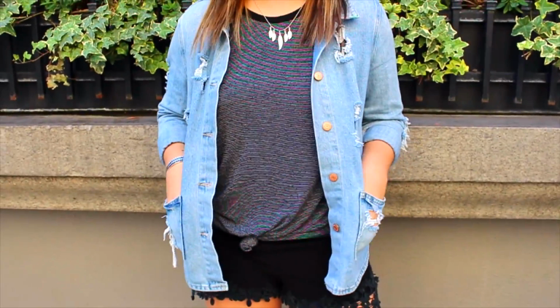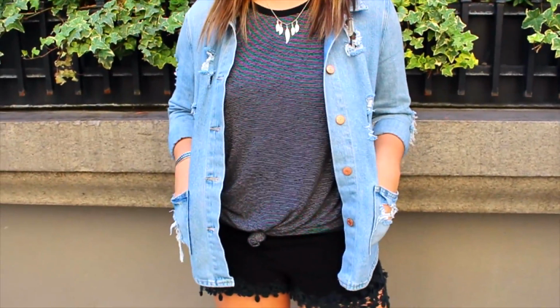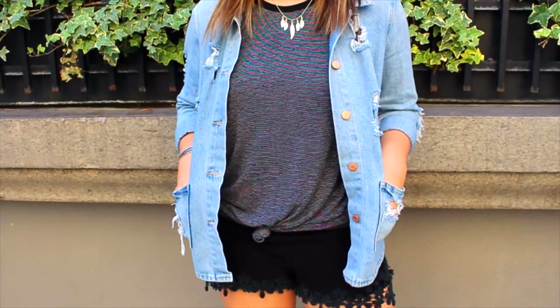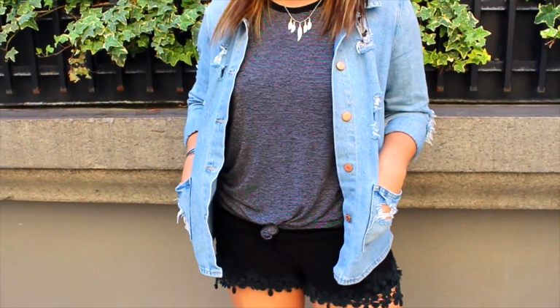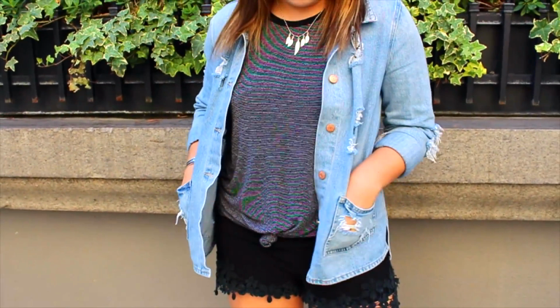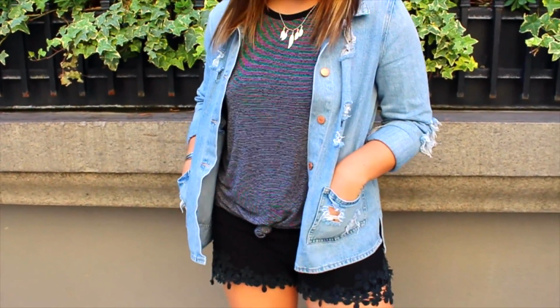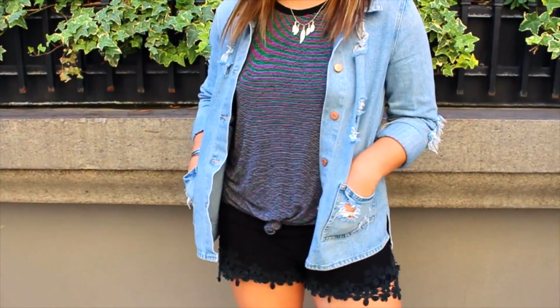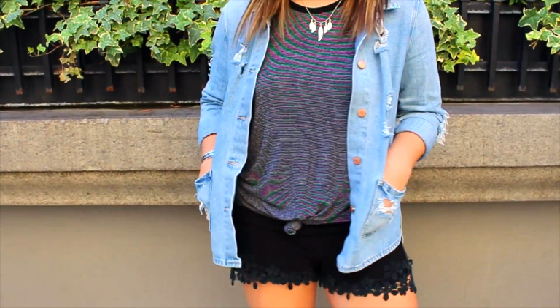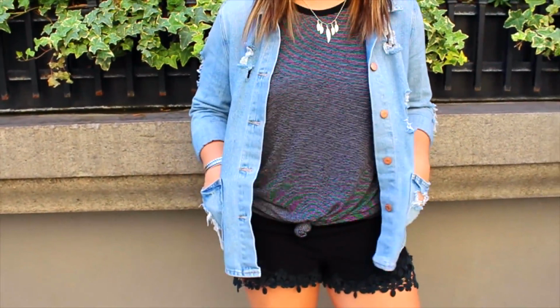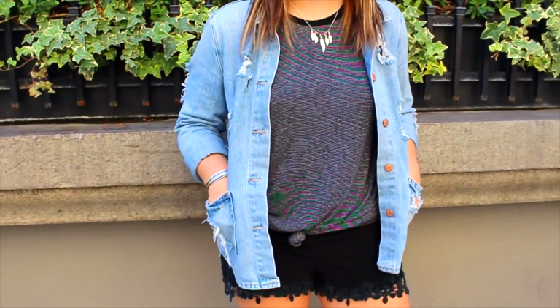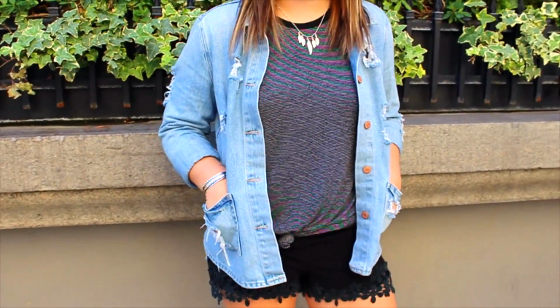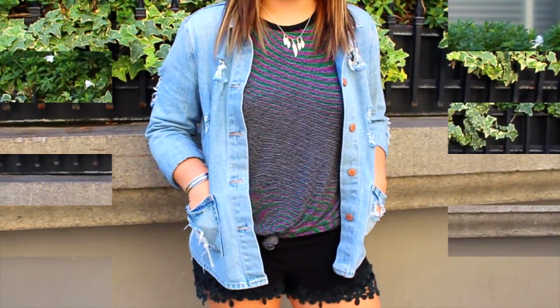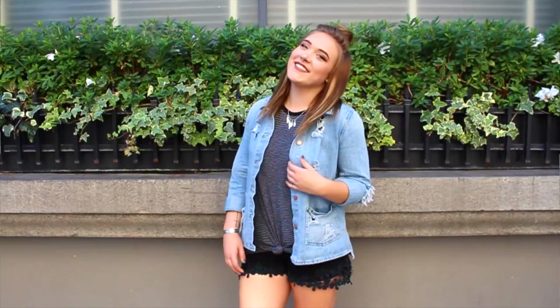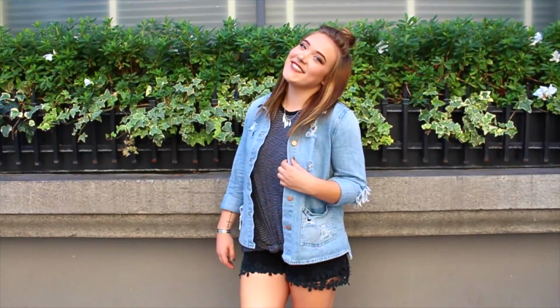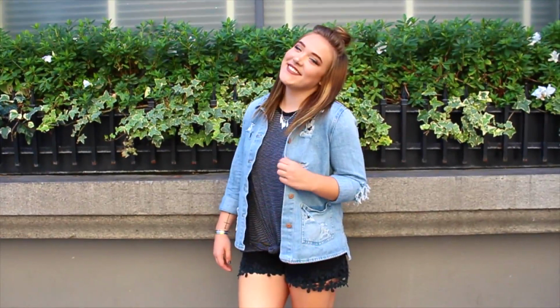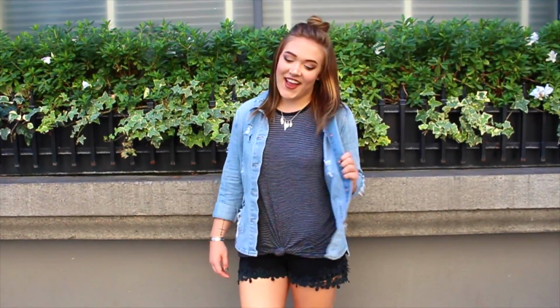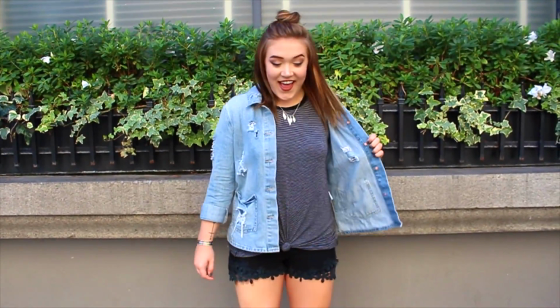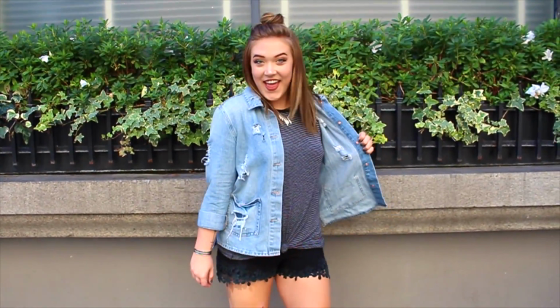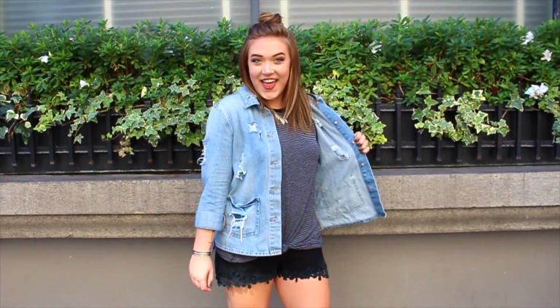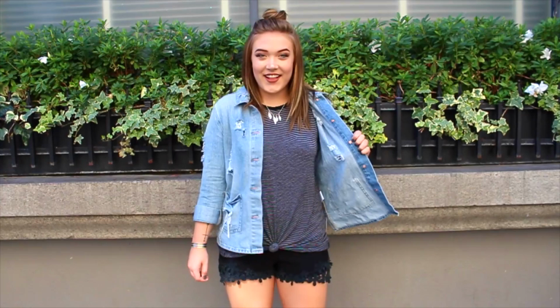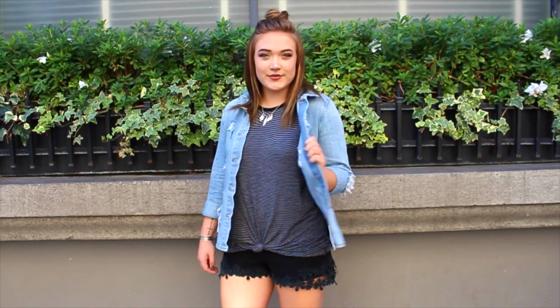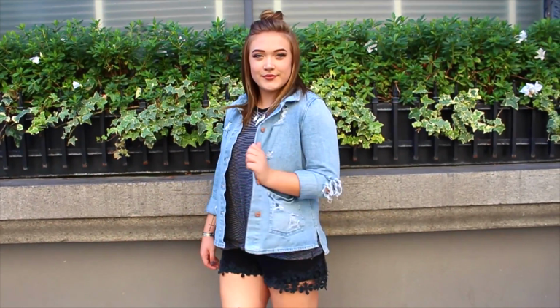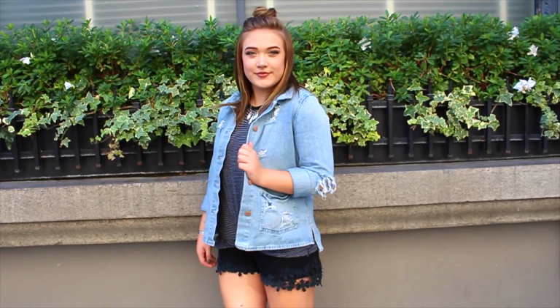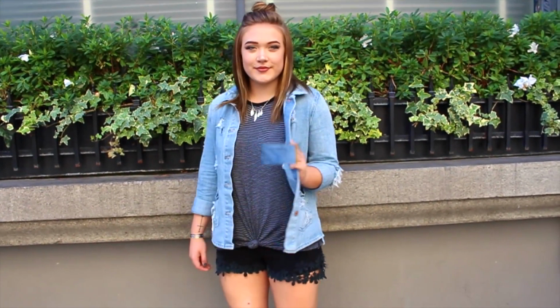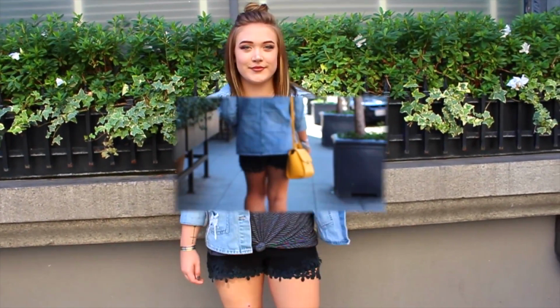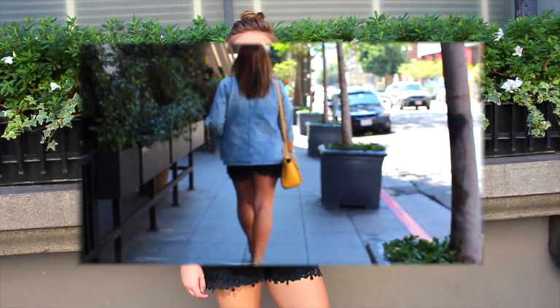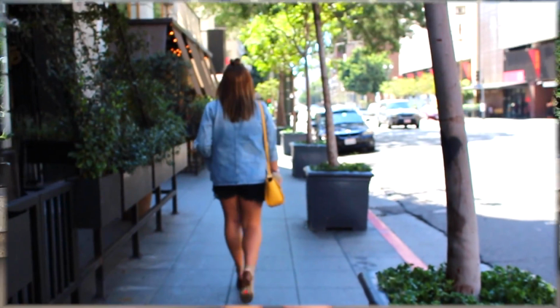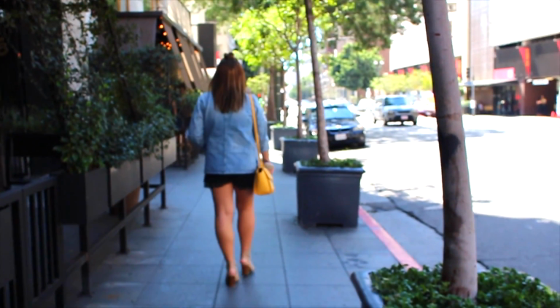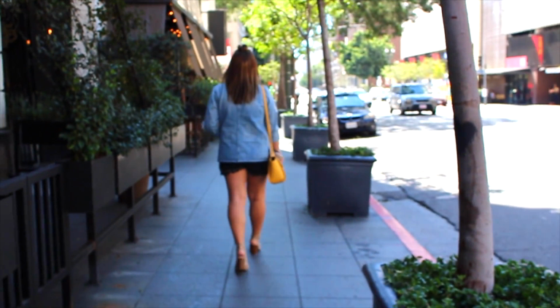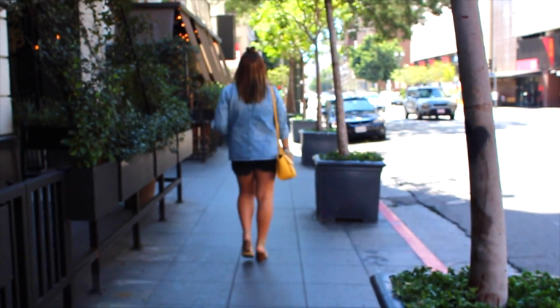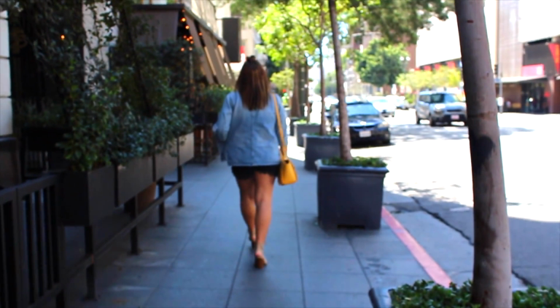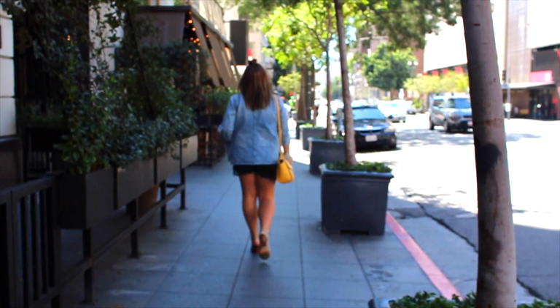But yeah, that's my fall morning routine. I hope you guys enjoyed this — give it a big thumbs up if you did. I love you guys so much, and thanks for watching.